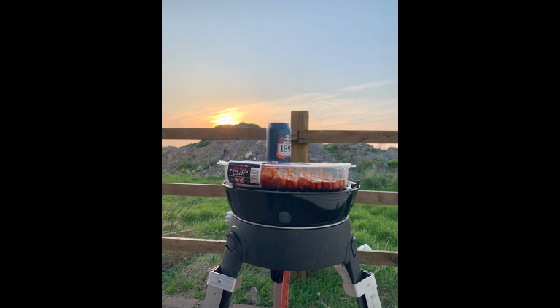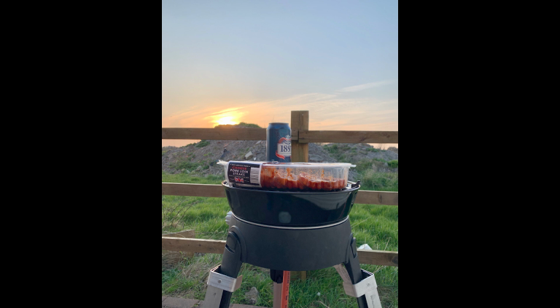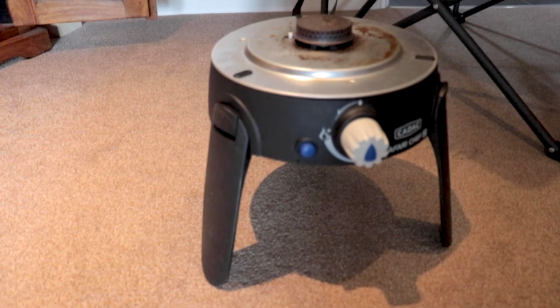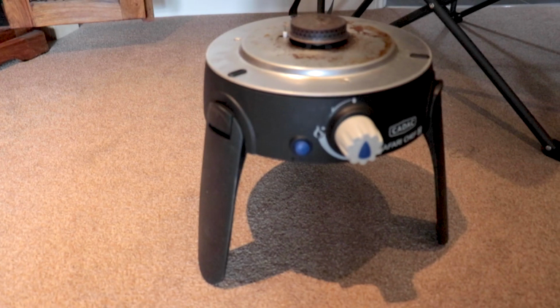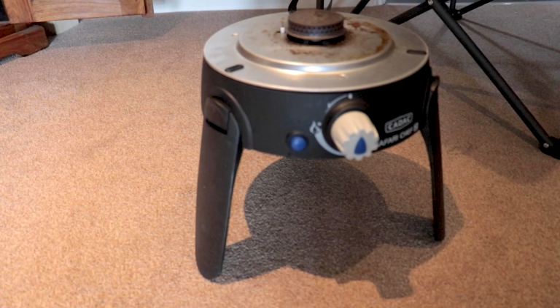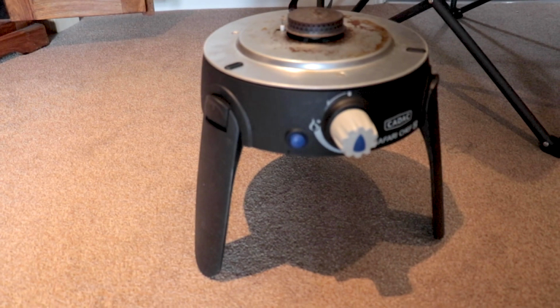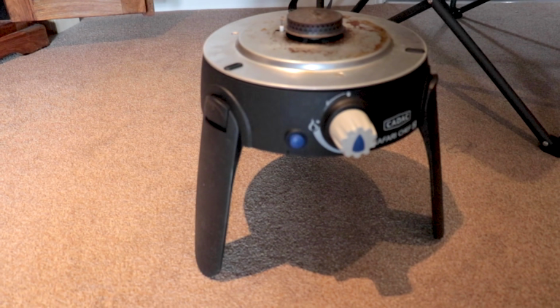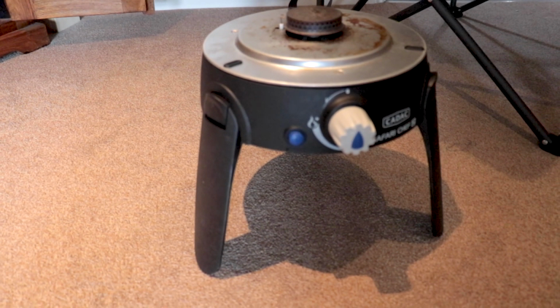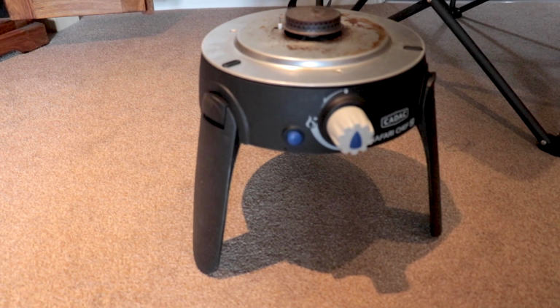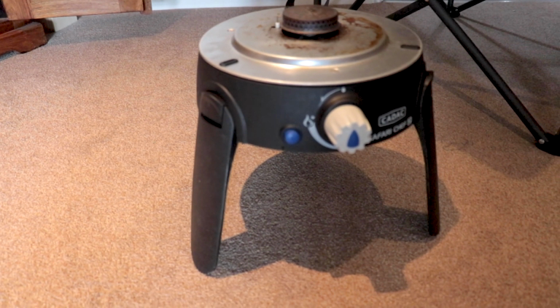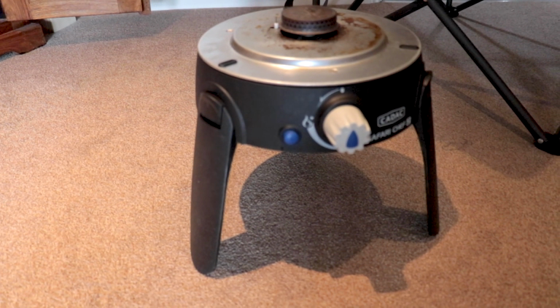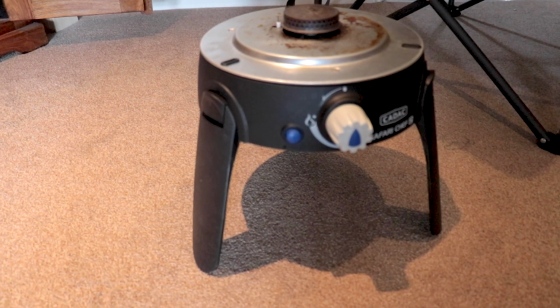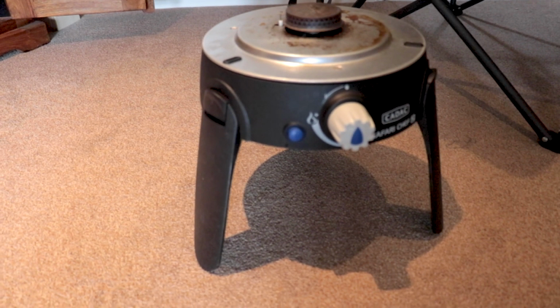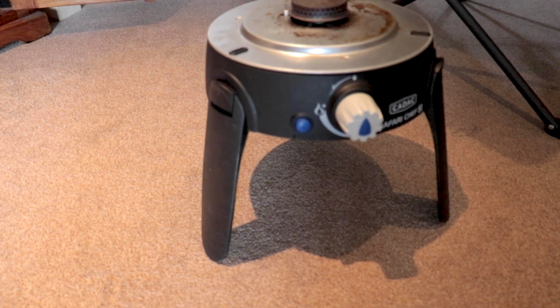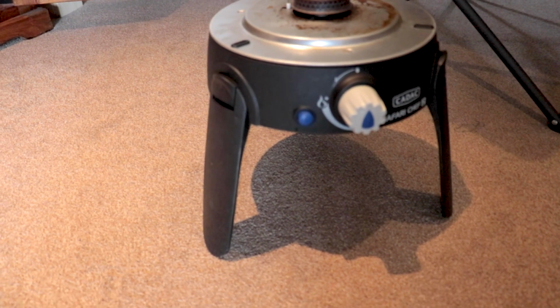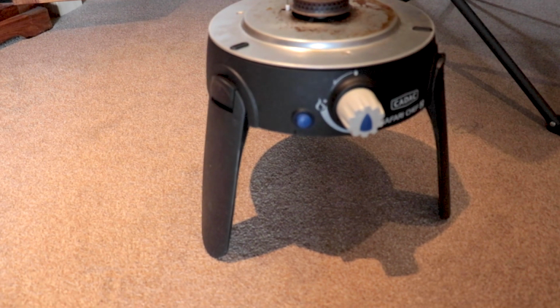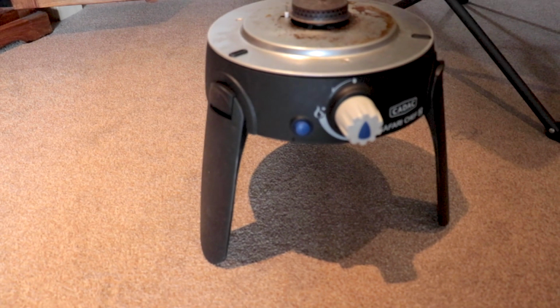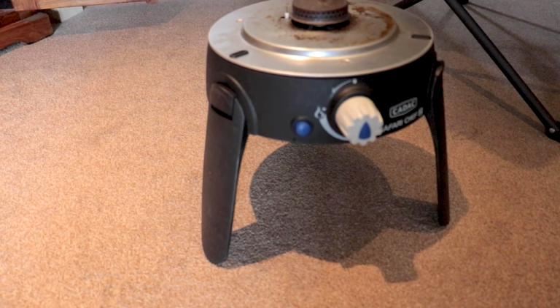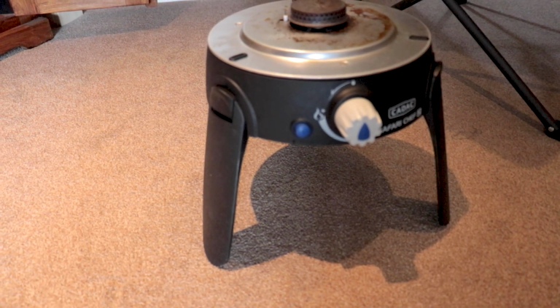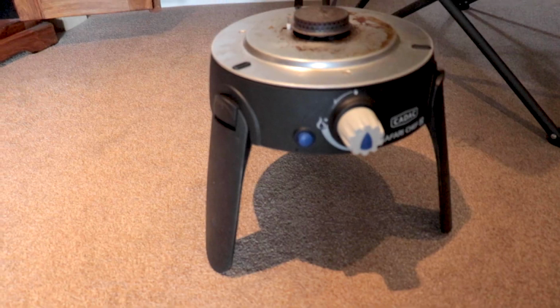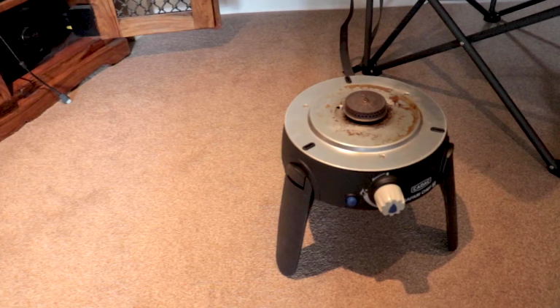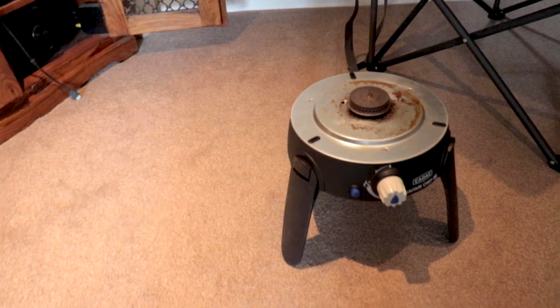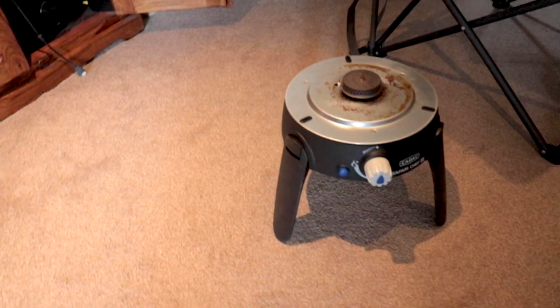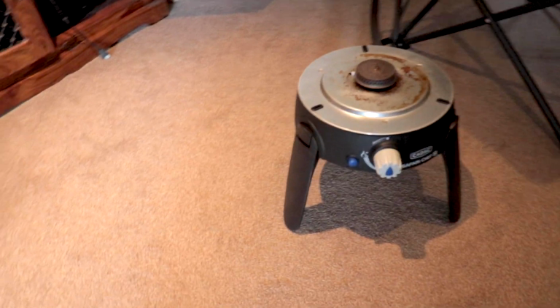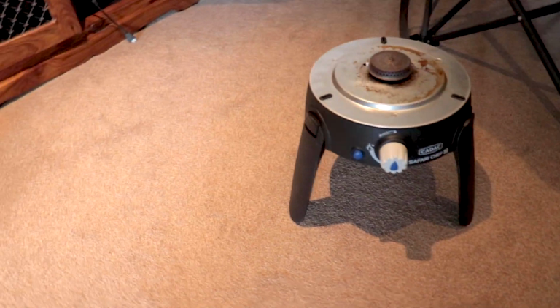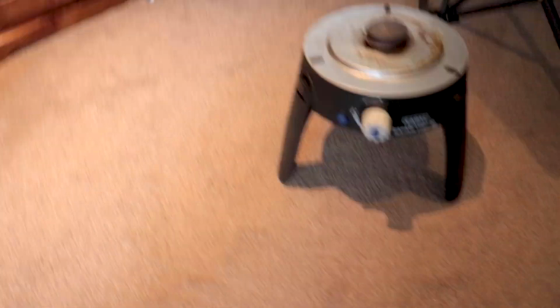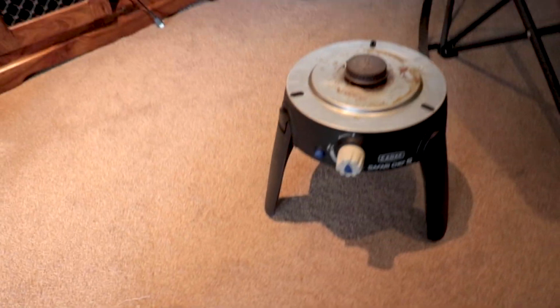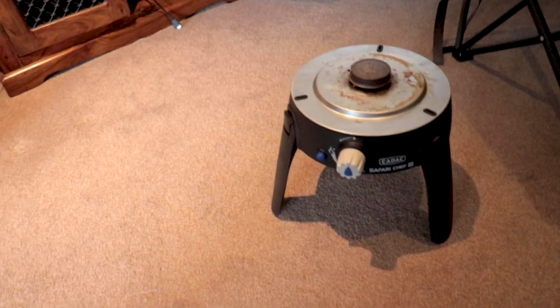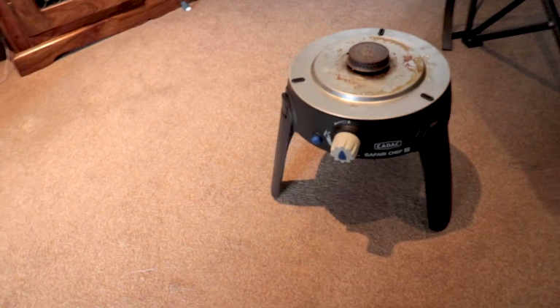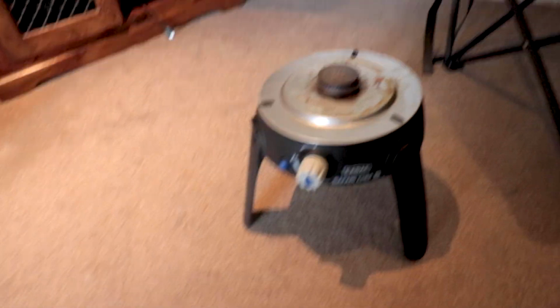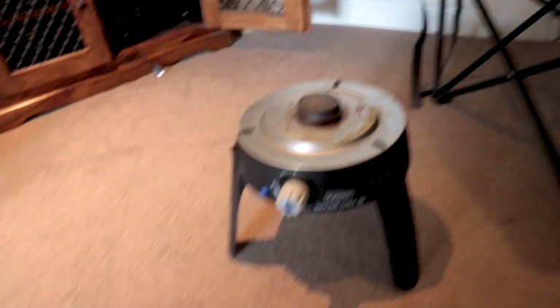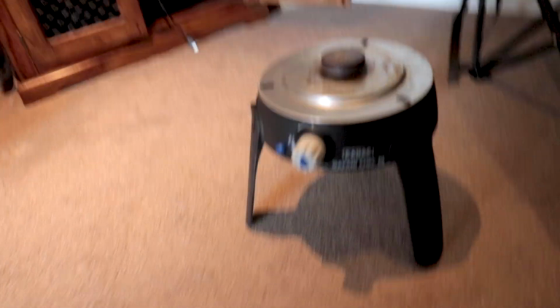So there's the Cadac at ground level — not really ideal. So let's quickly stick on some legs.